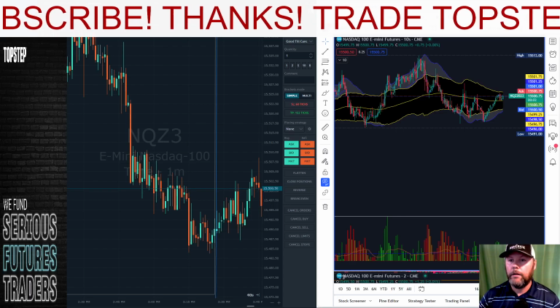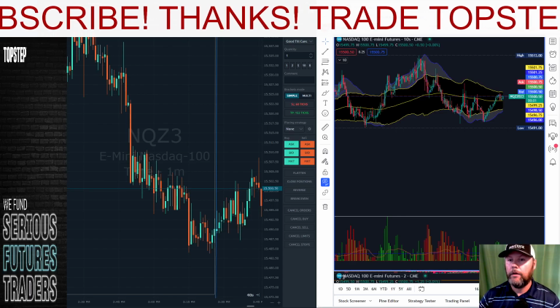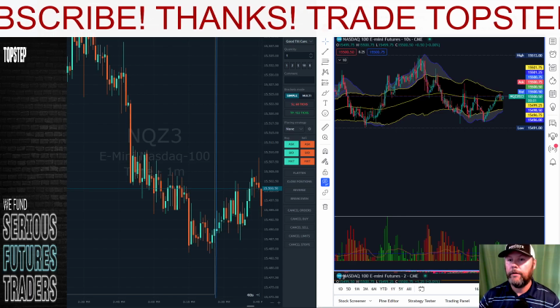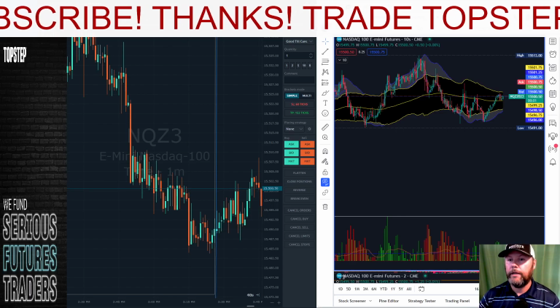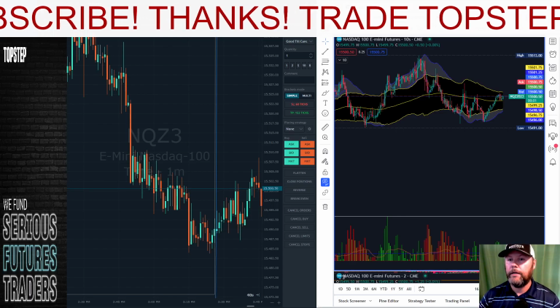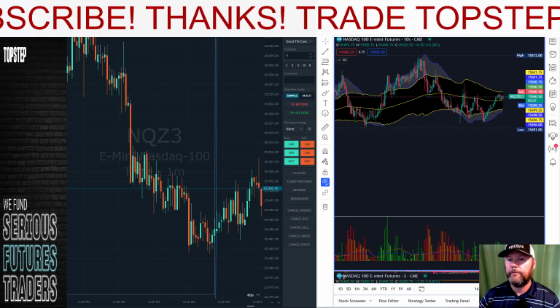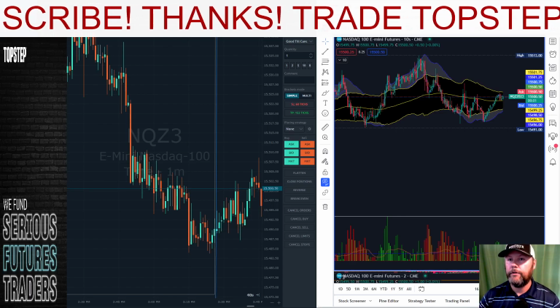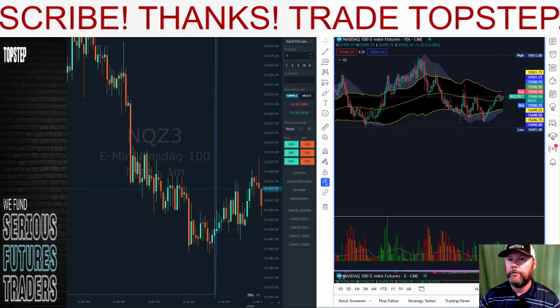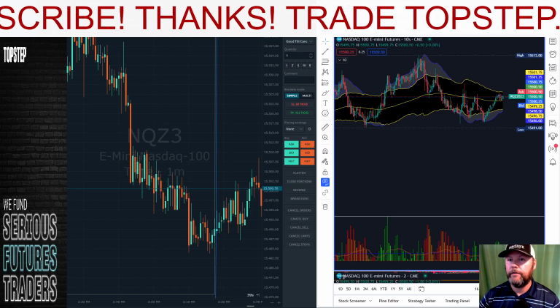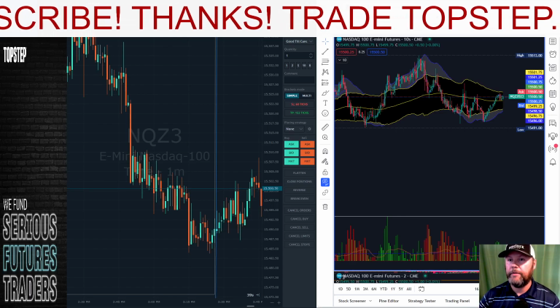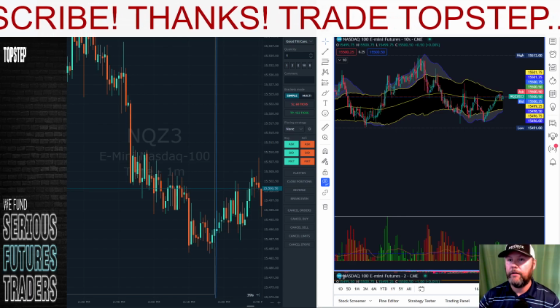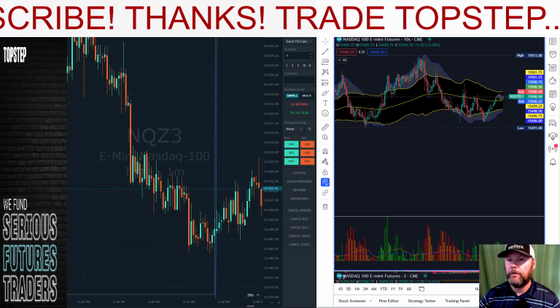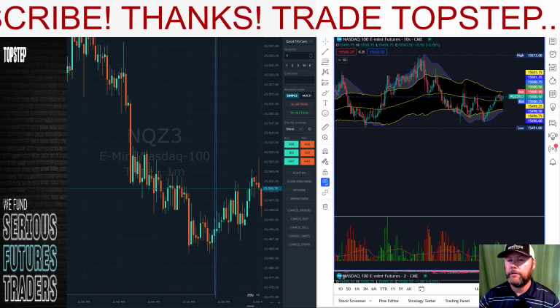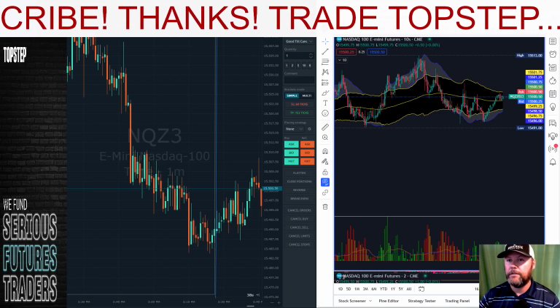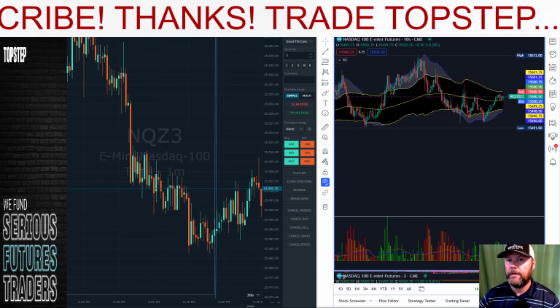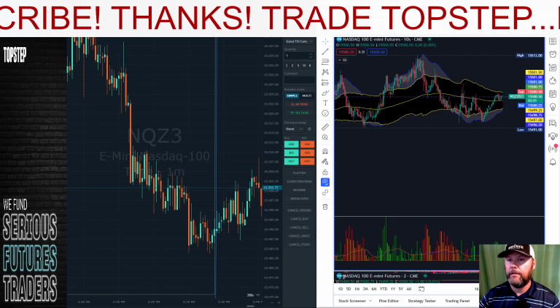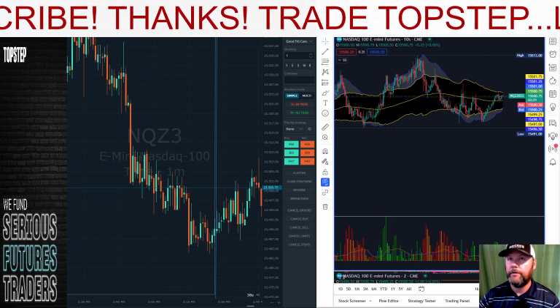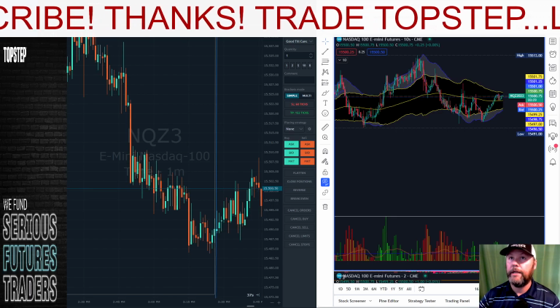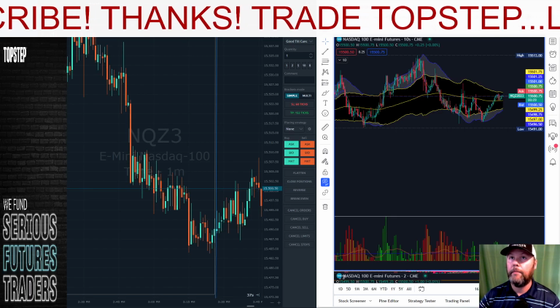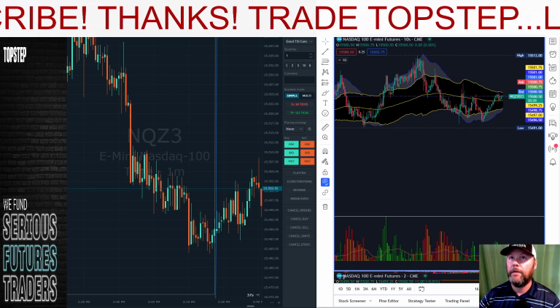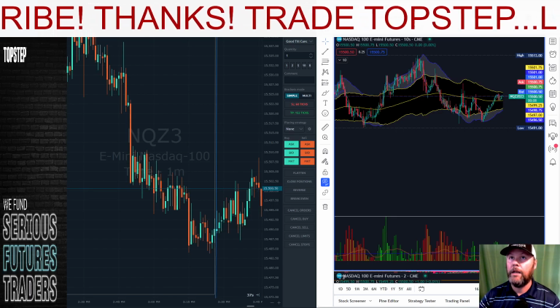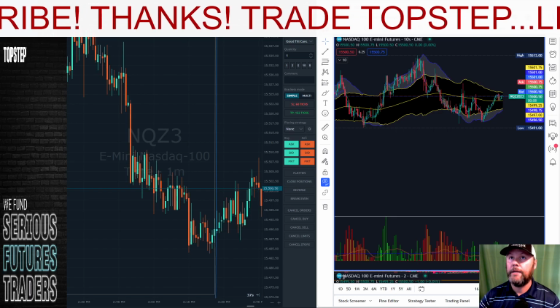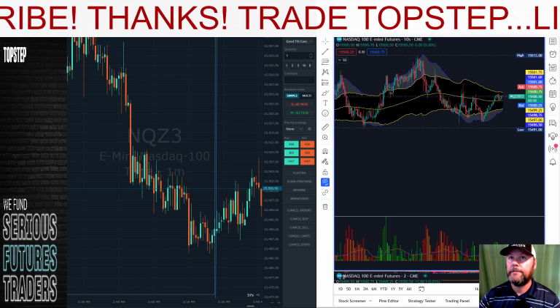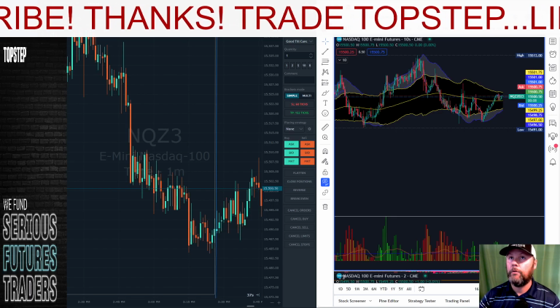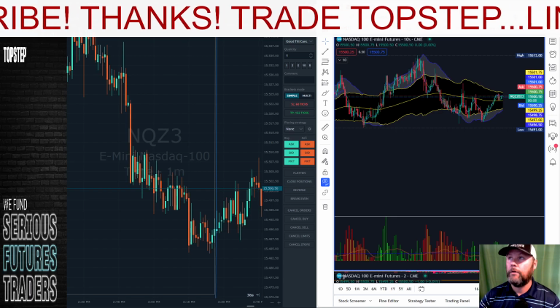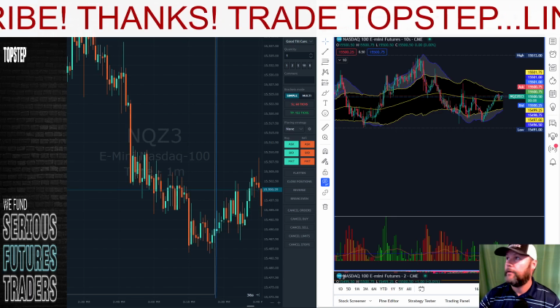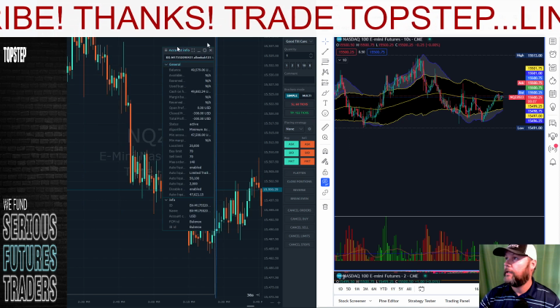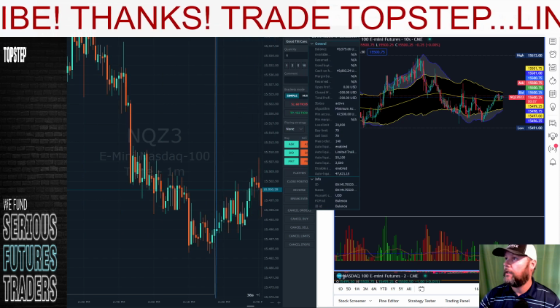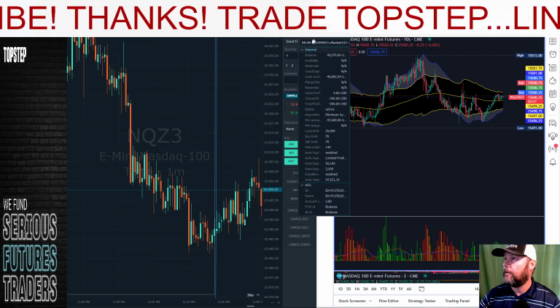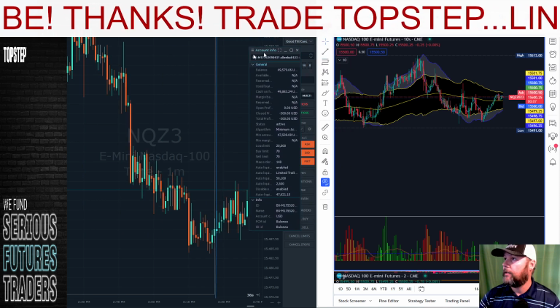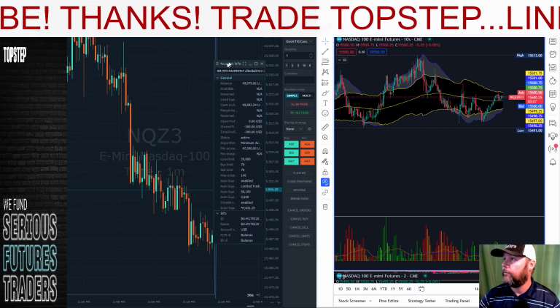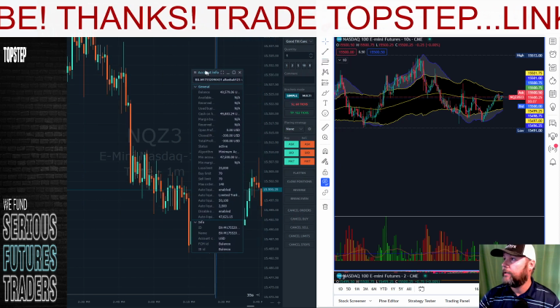Alright, good afternoon everybody, welcome to the daily recap. Let's go over how the day went.